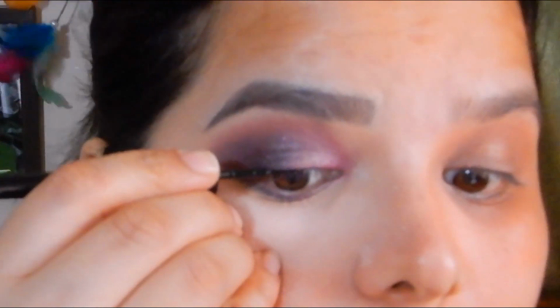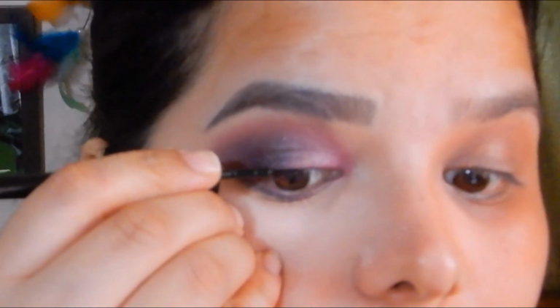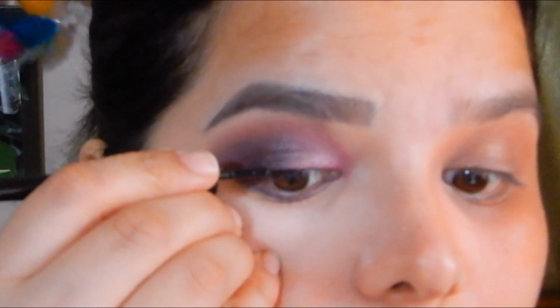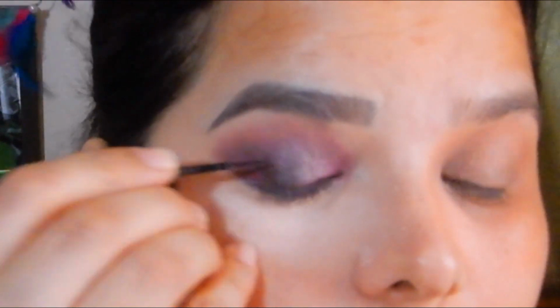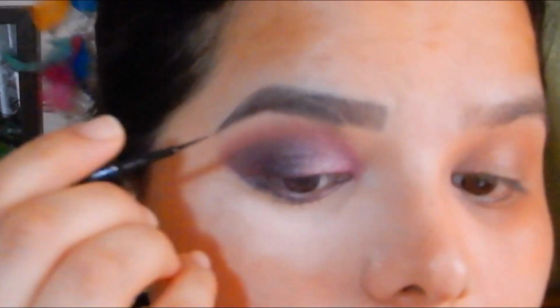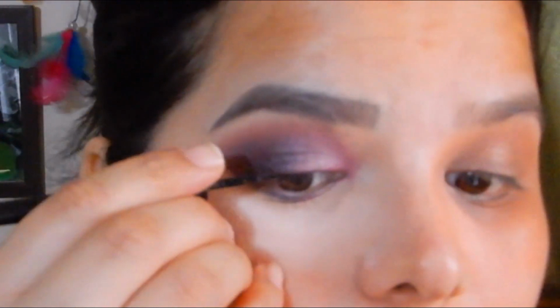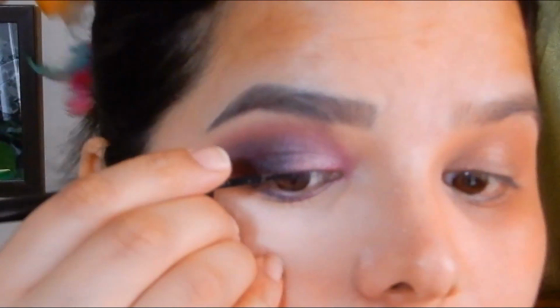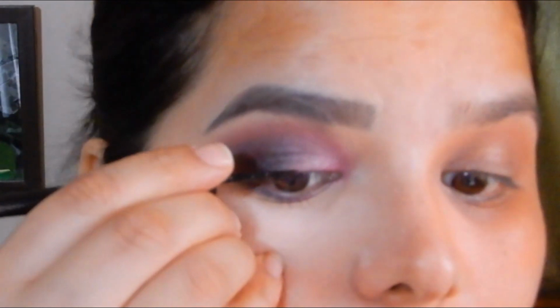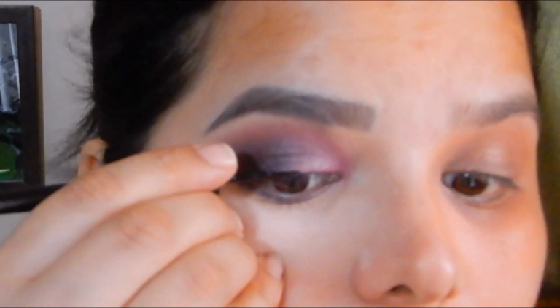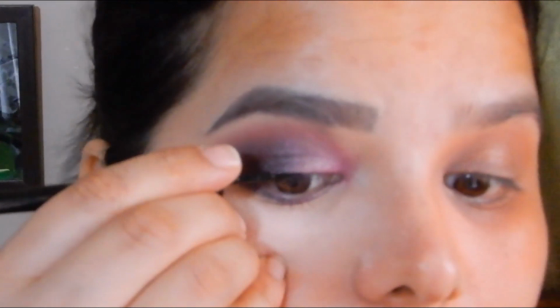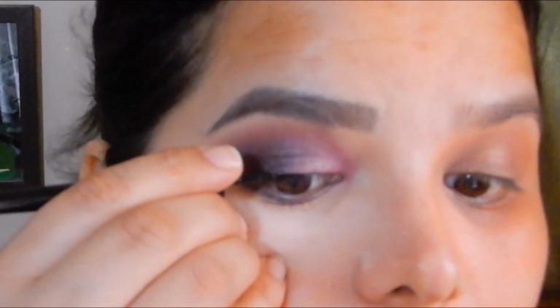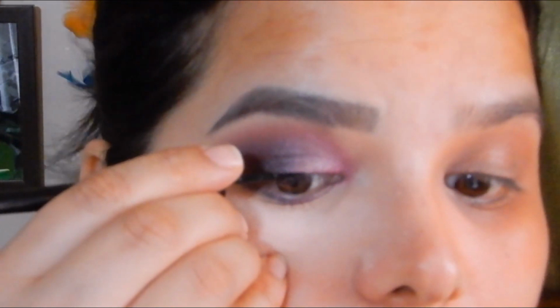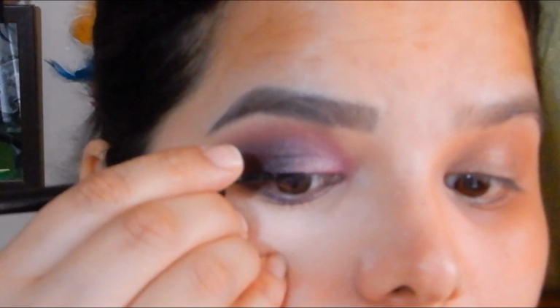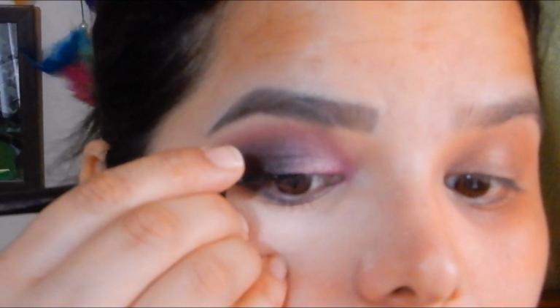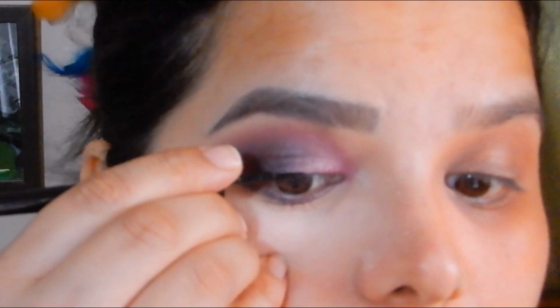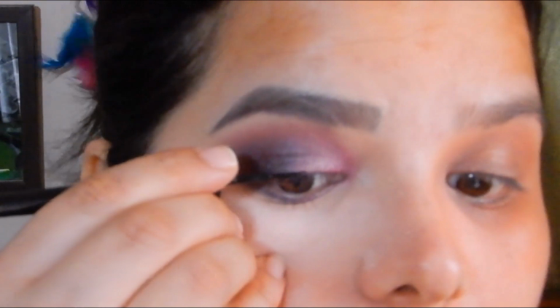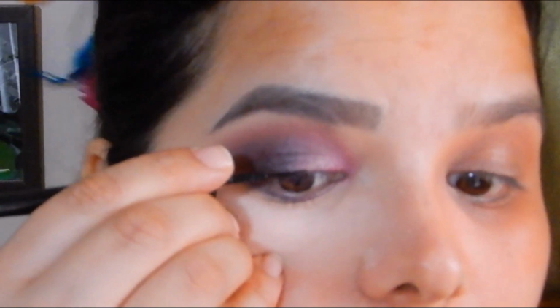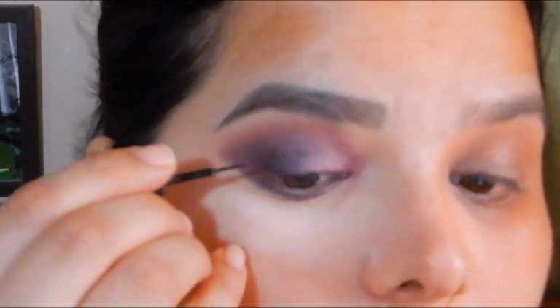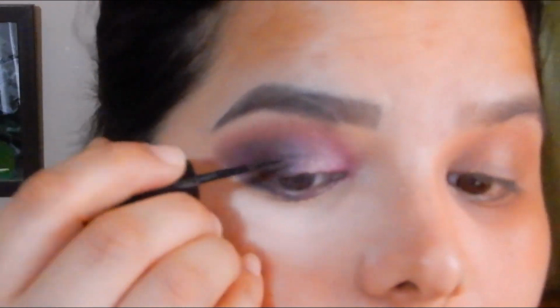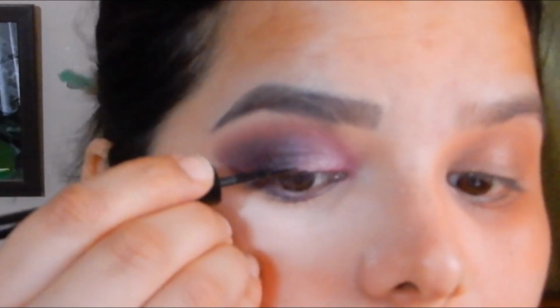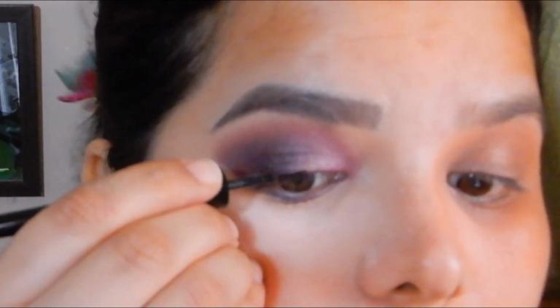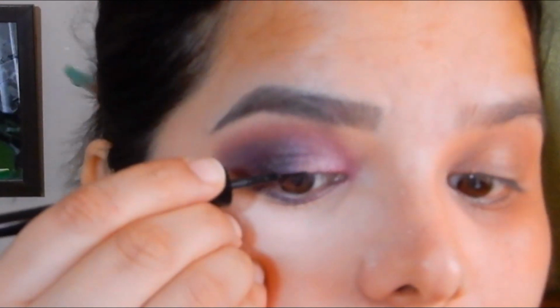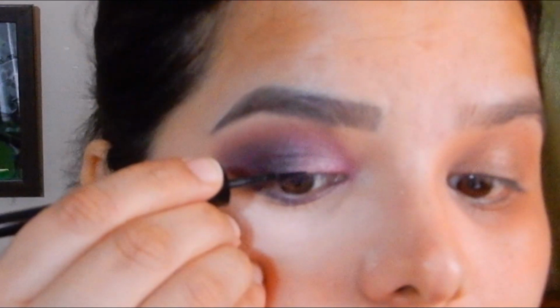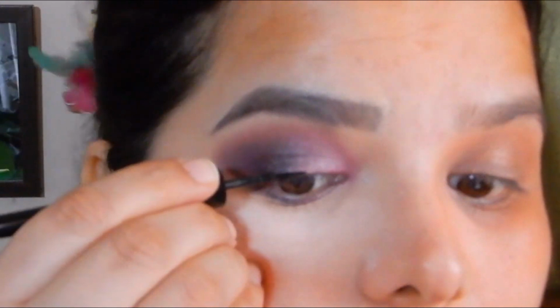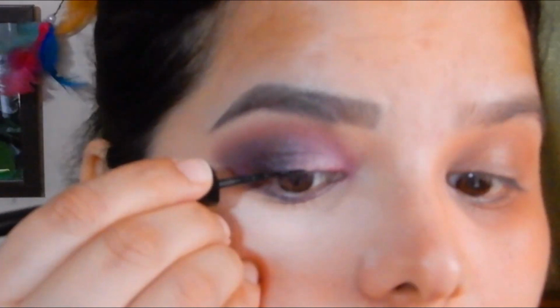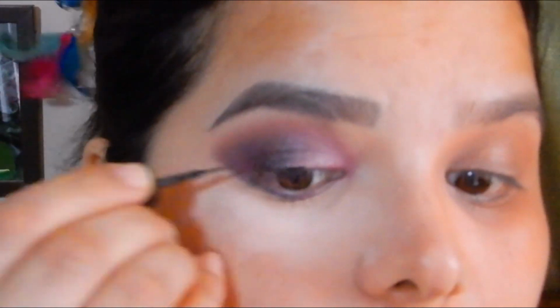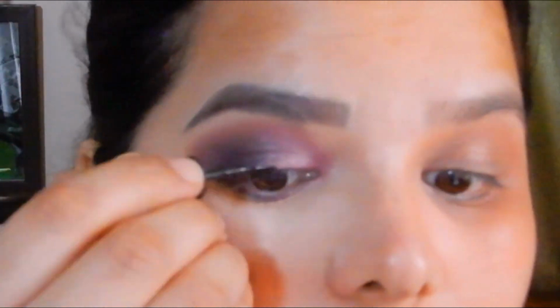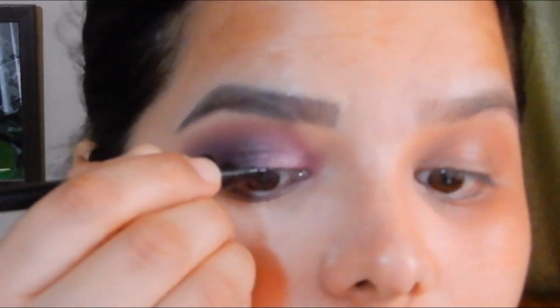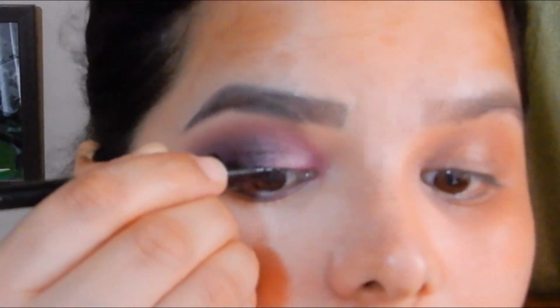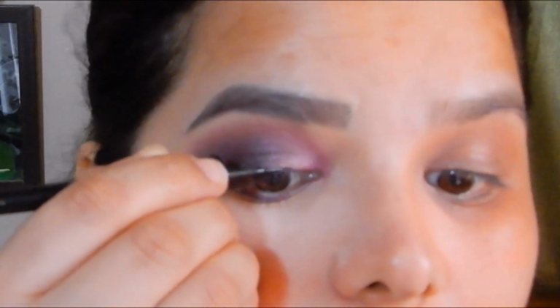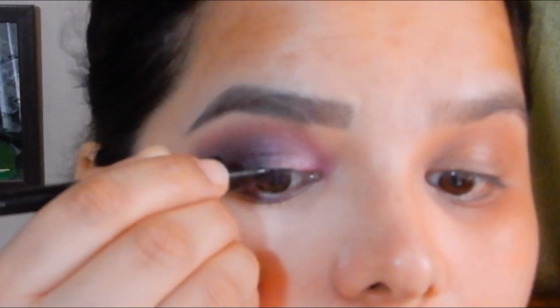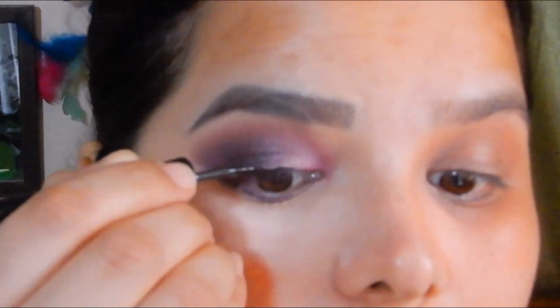I'm using the NY Bay liquid eyeliner to draw a very fine eyeliner line with a small wing at the outer corner.